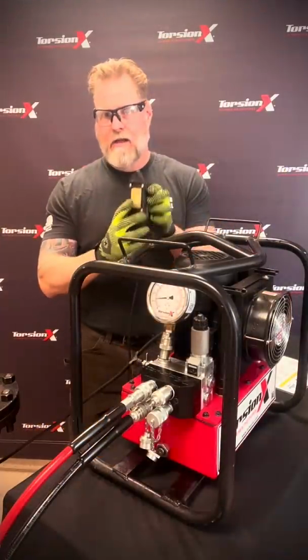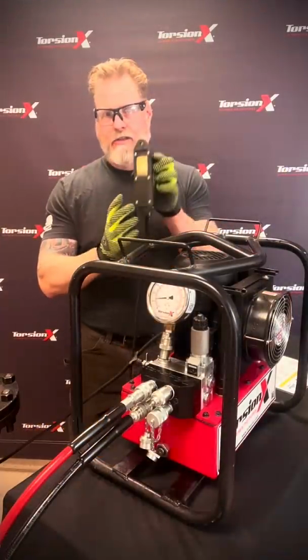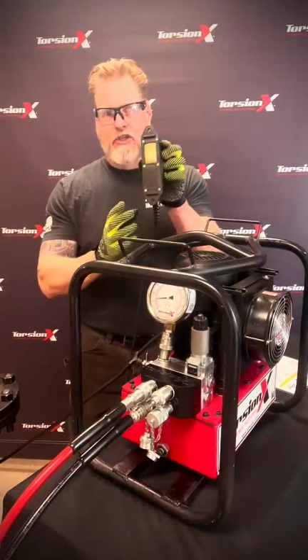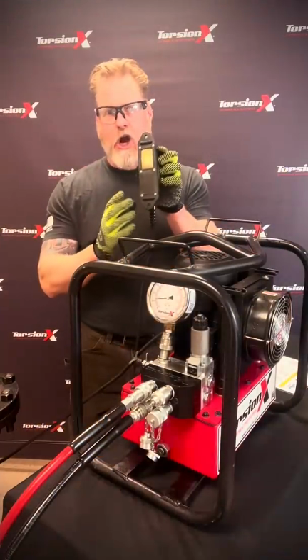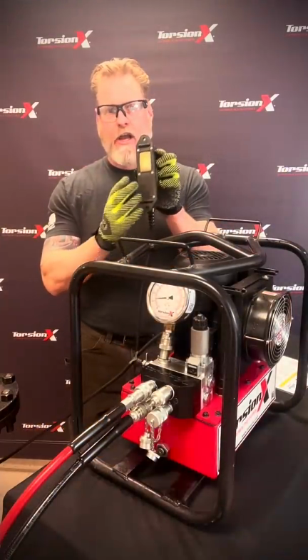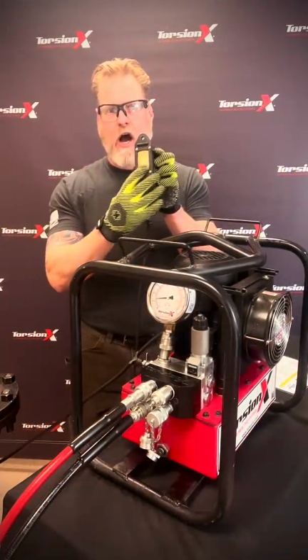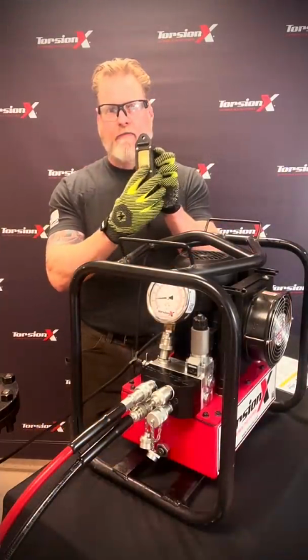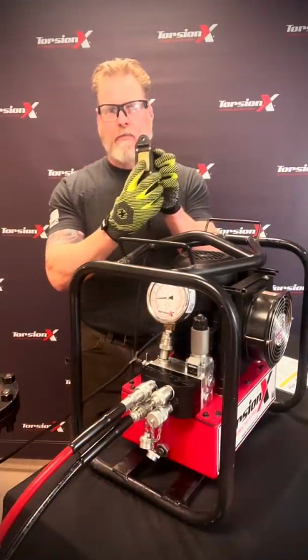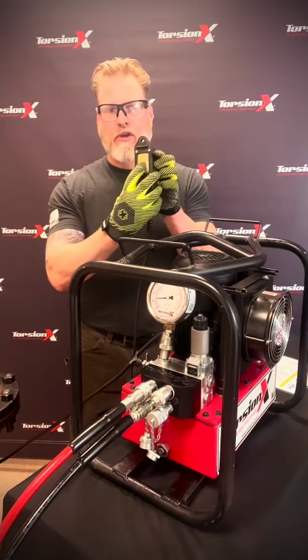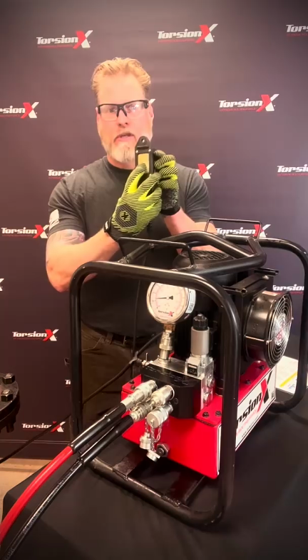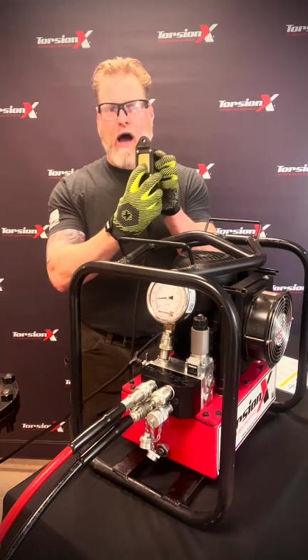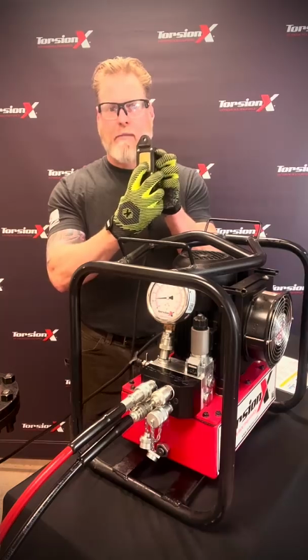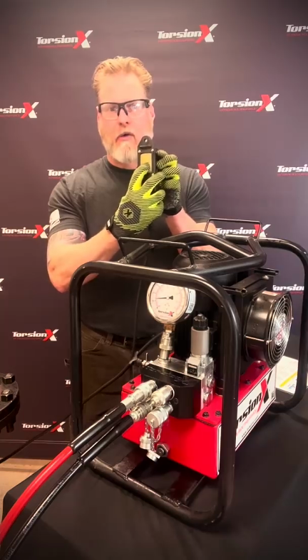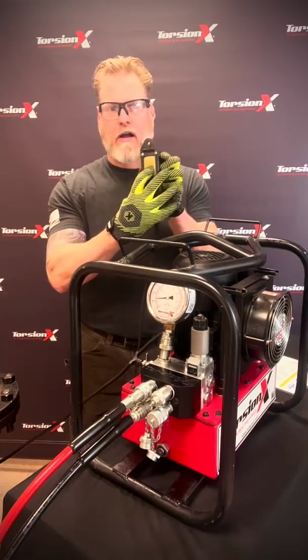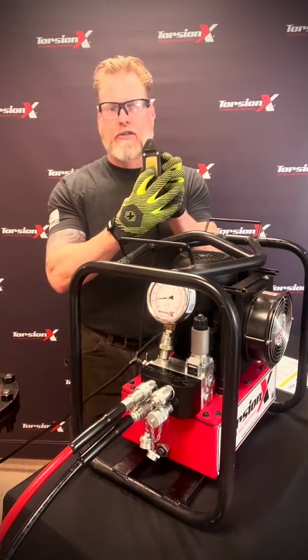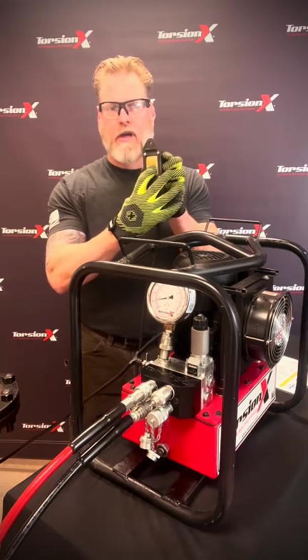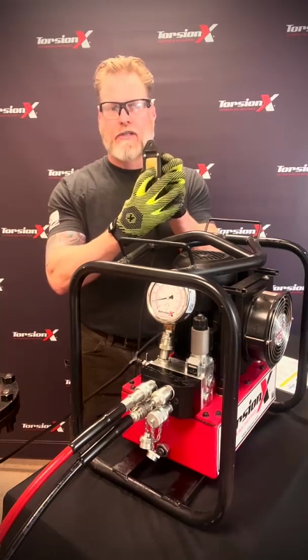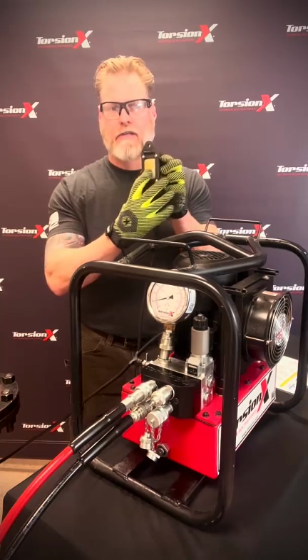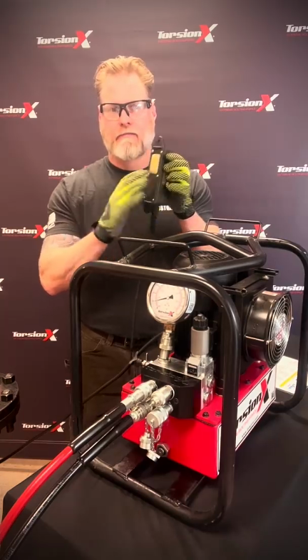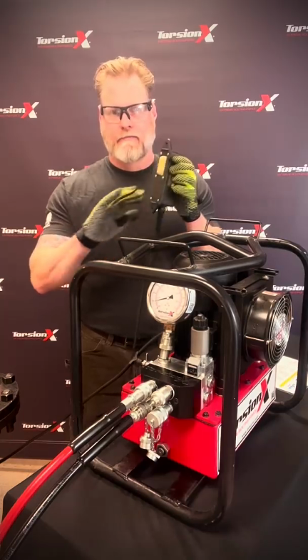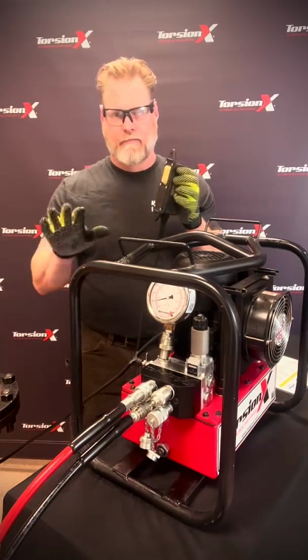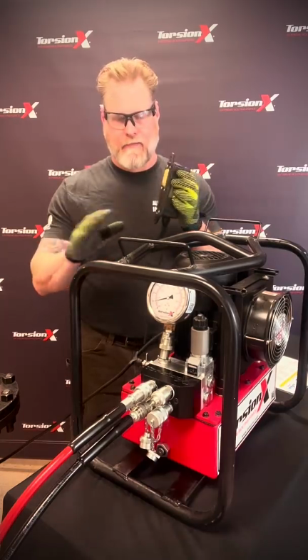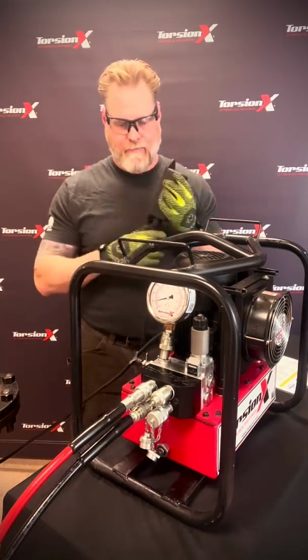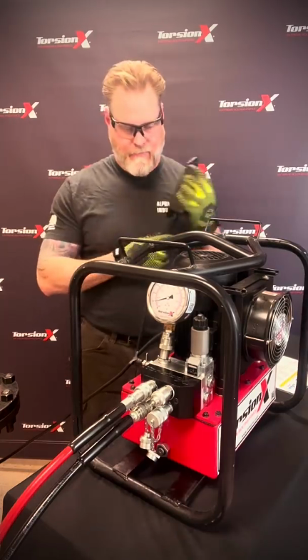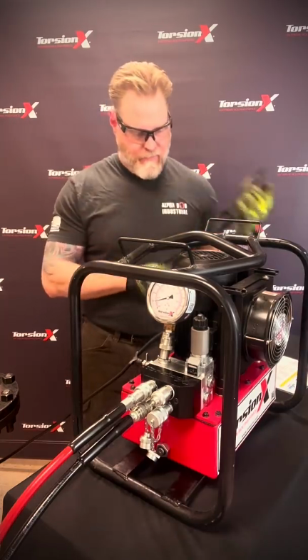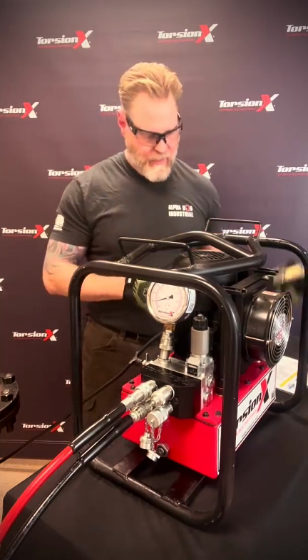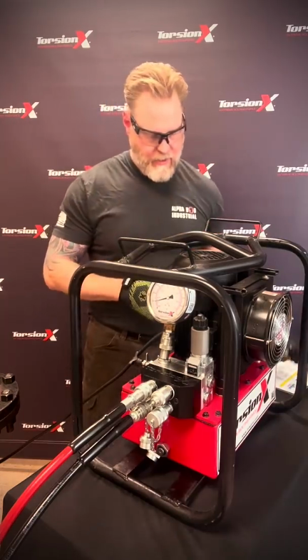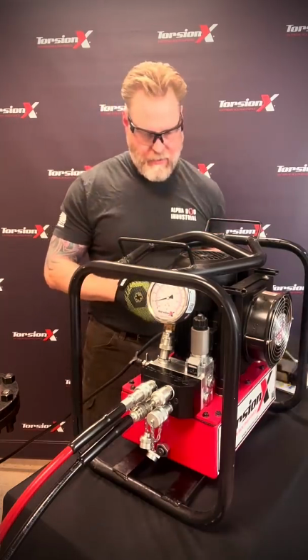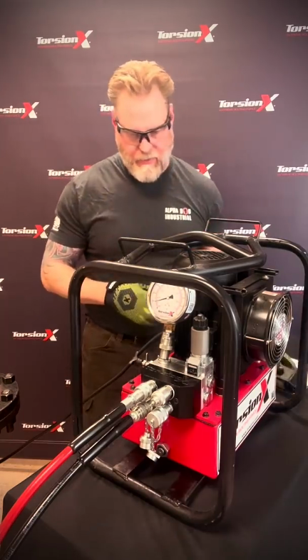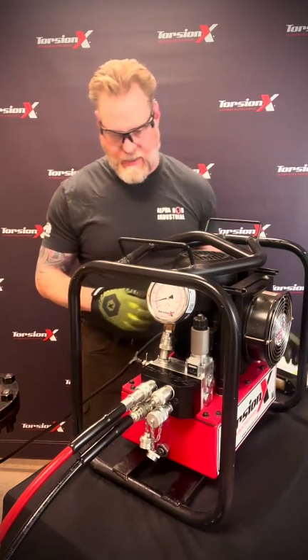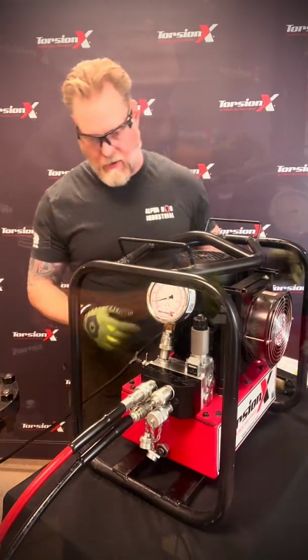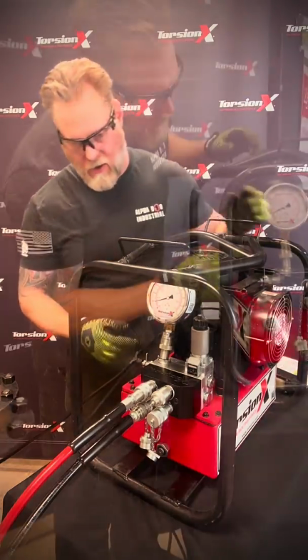To turn it off, you push the bottom of the rocker switch. The pump is now off.